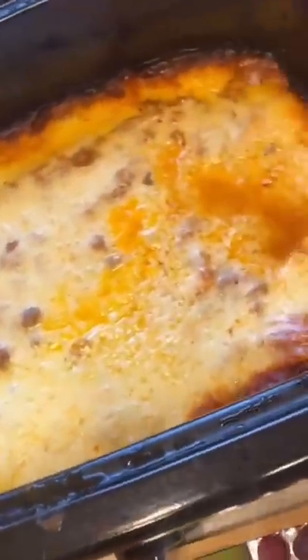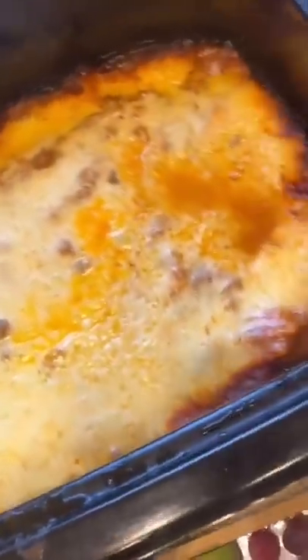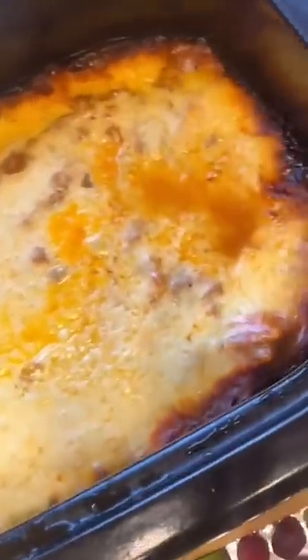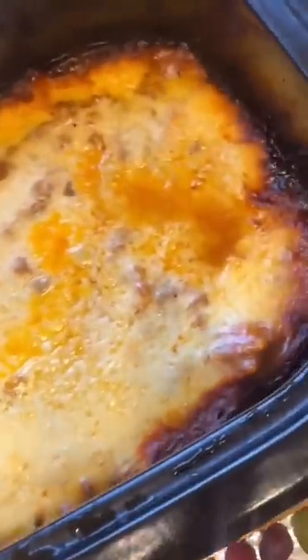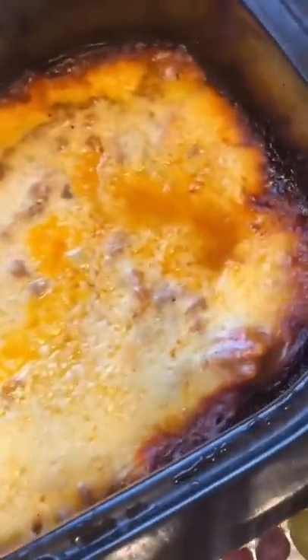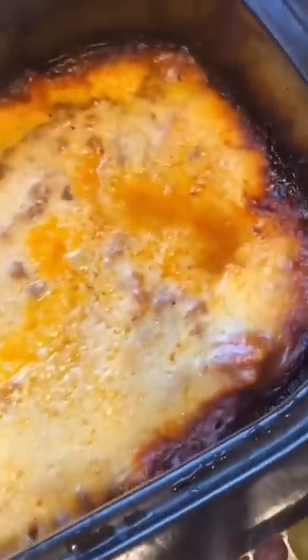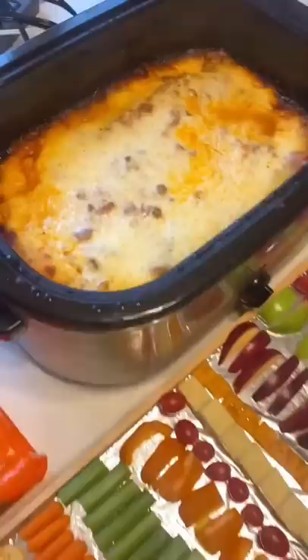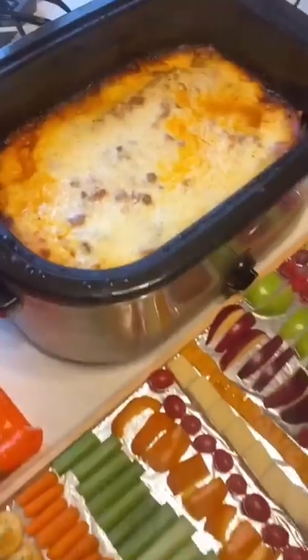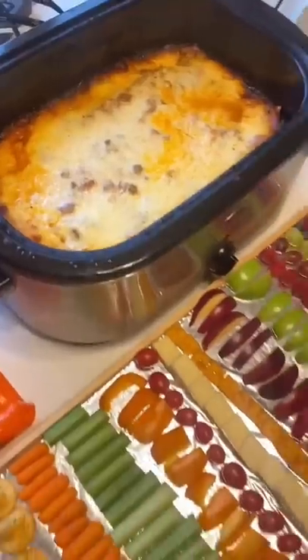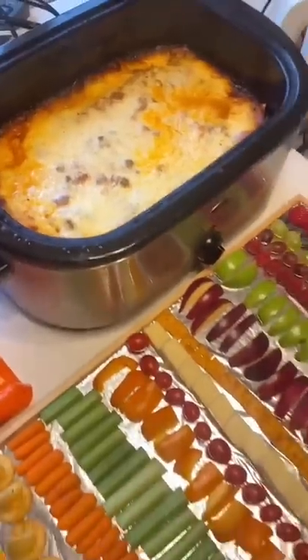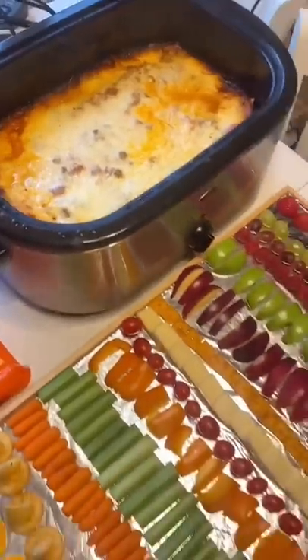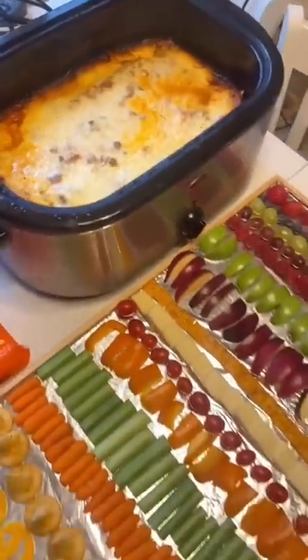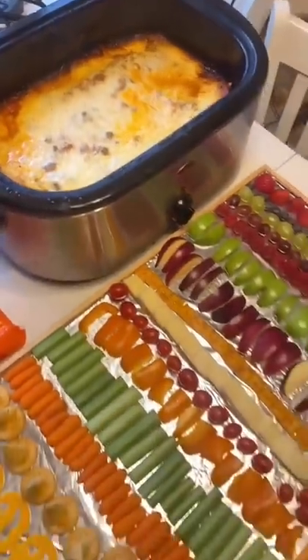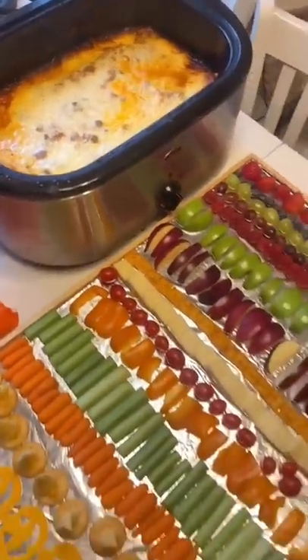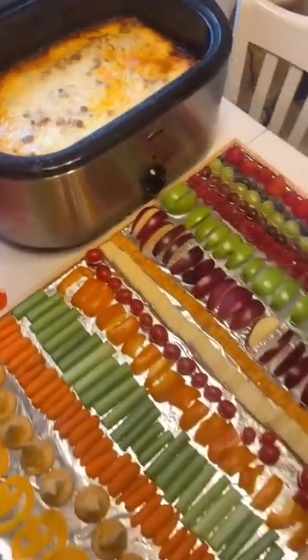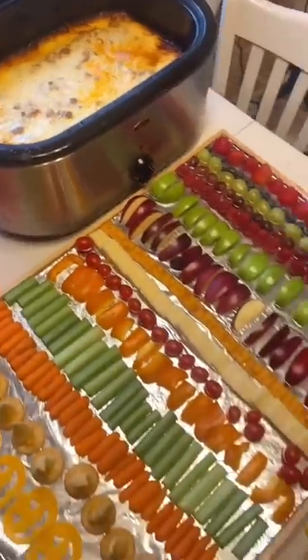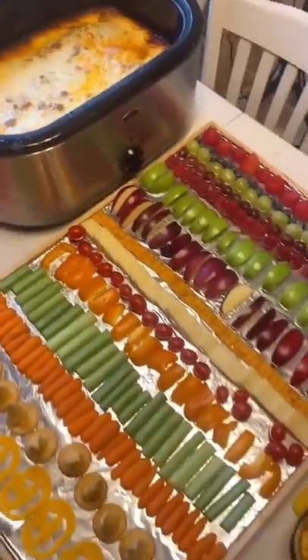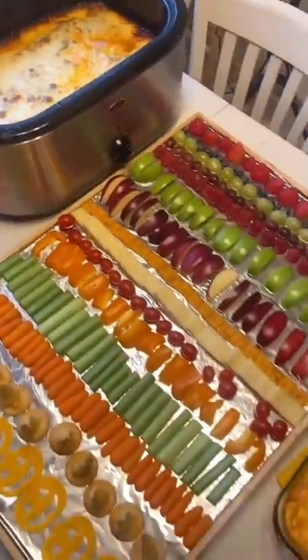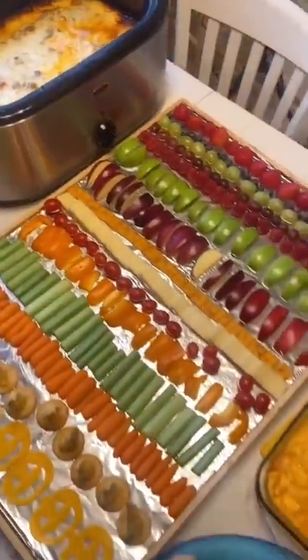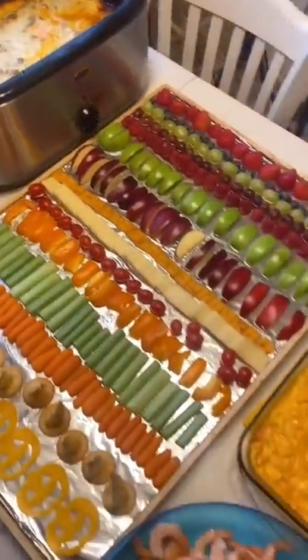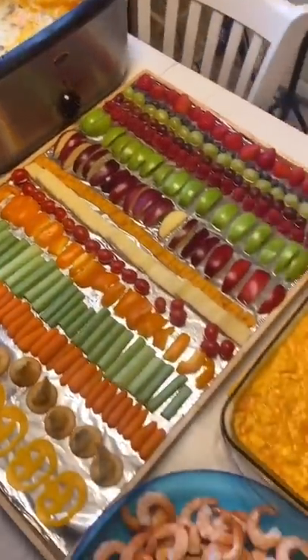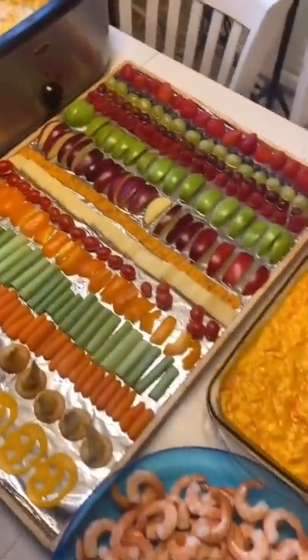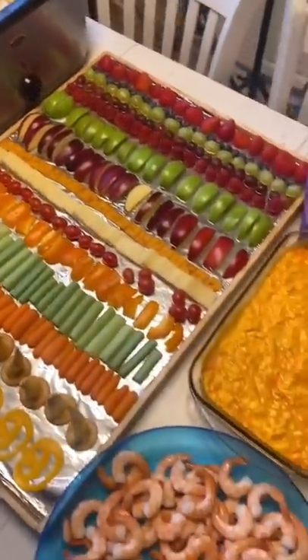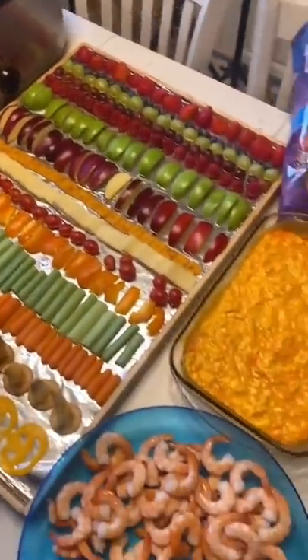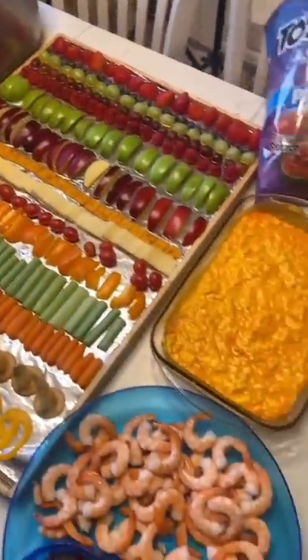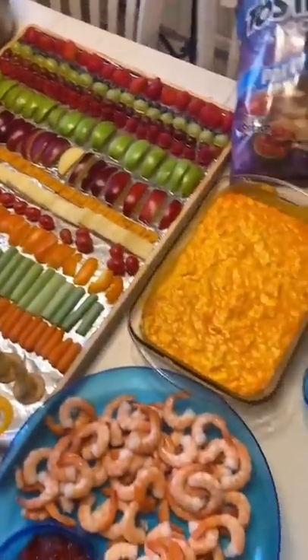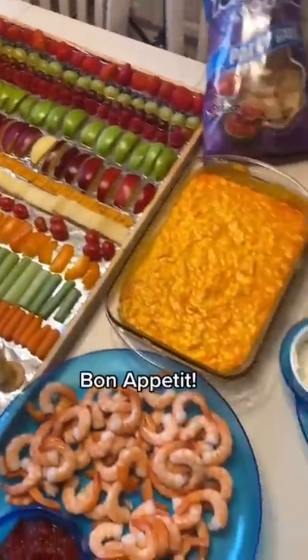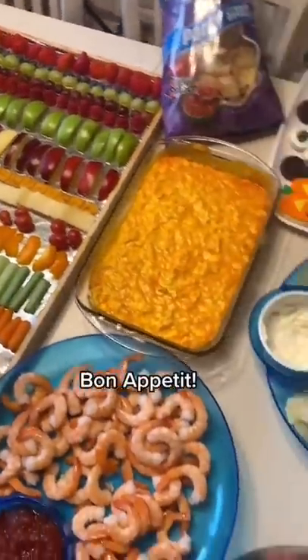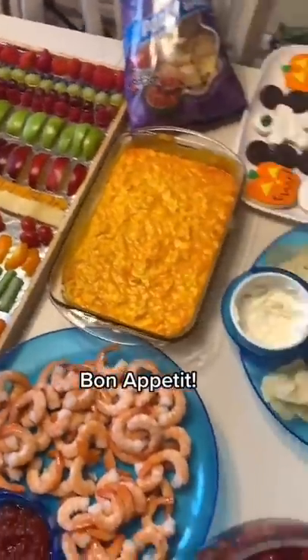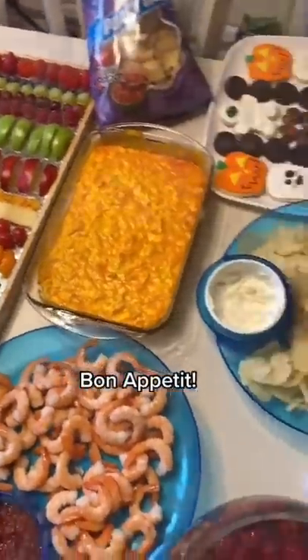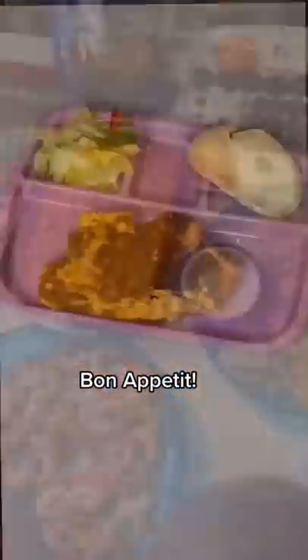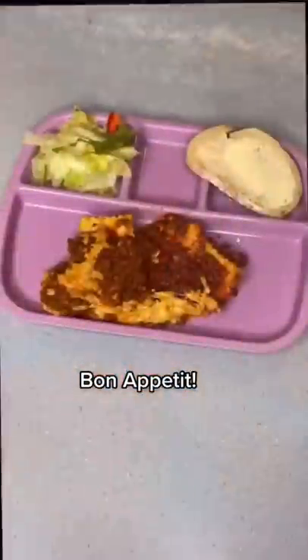This is a great dish to add to your next holiday spread. Bon Appetit!